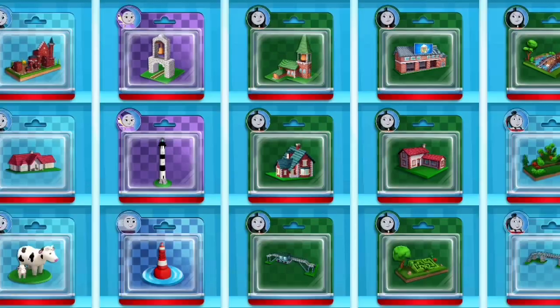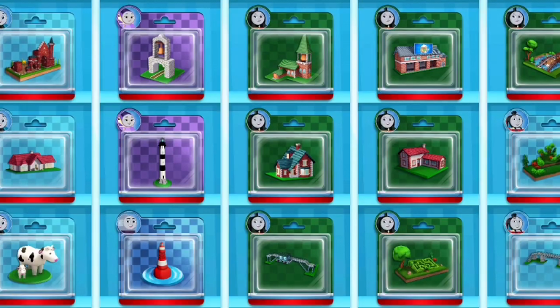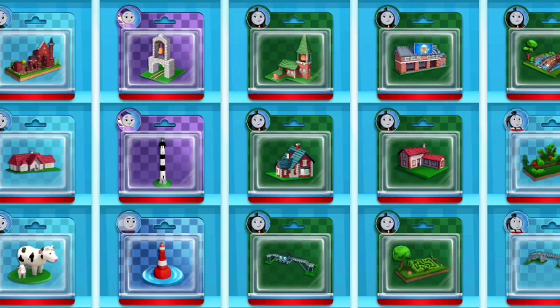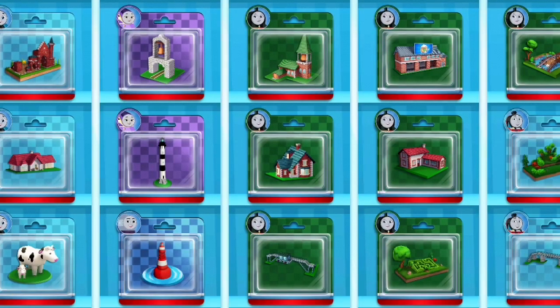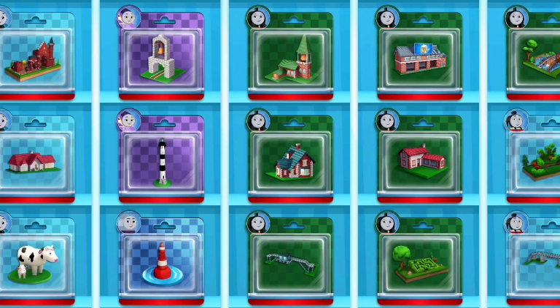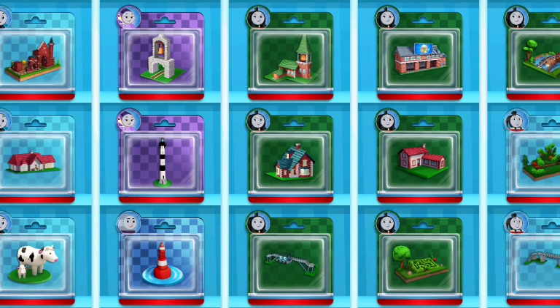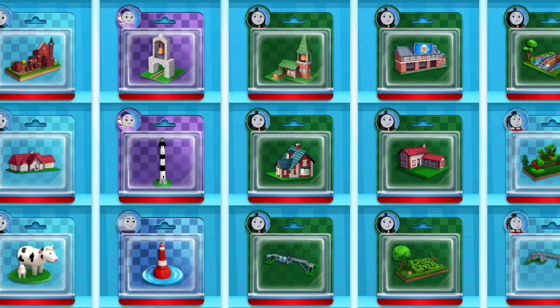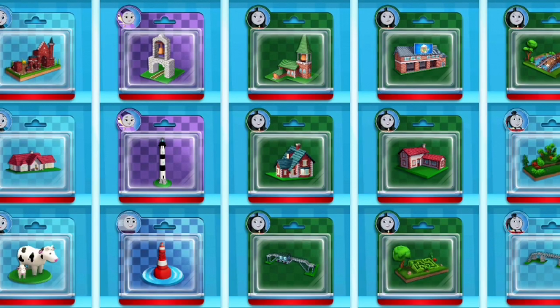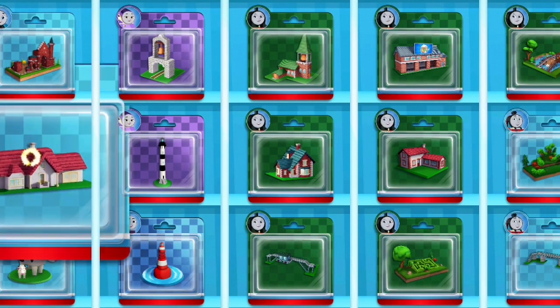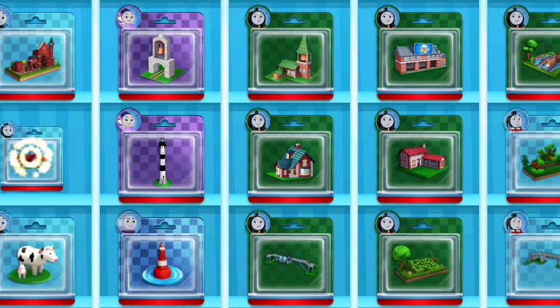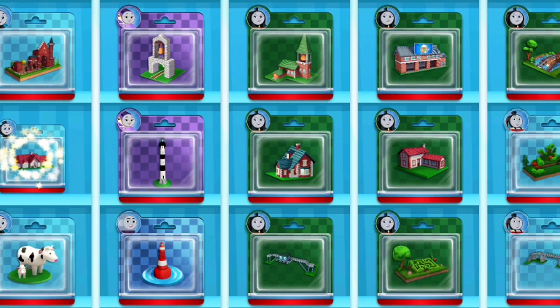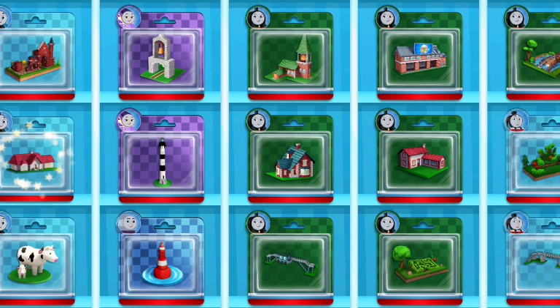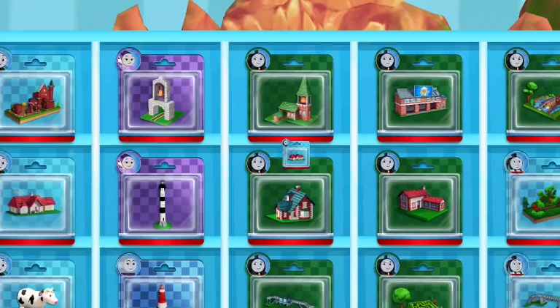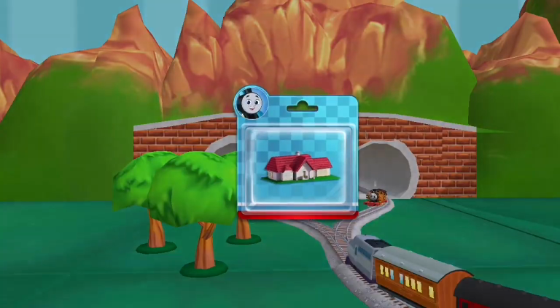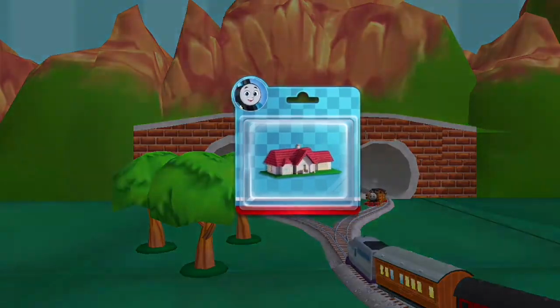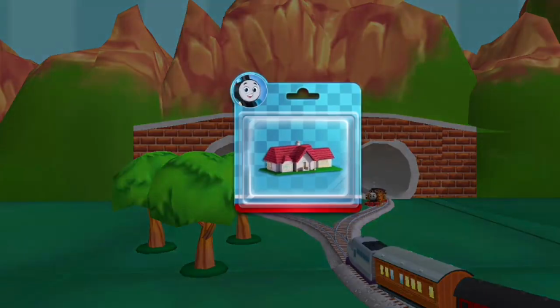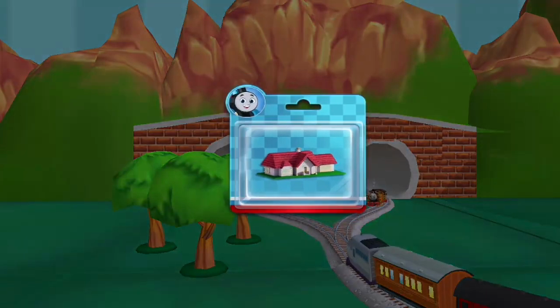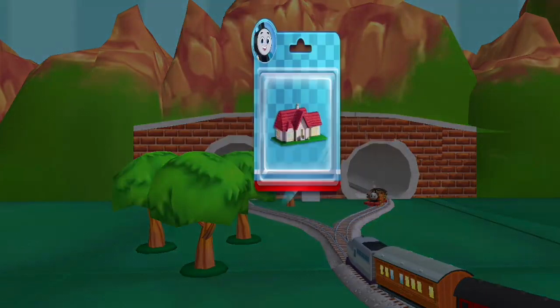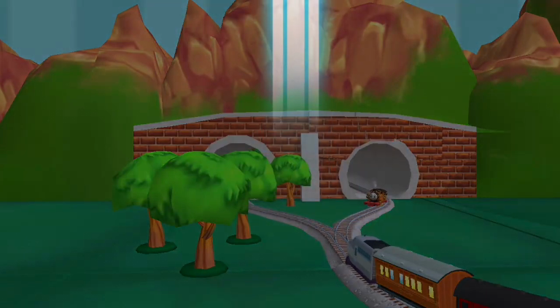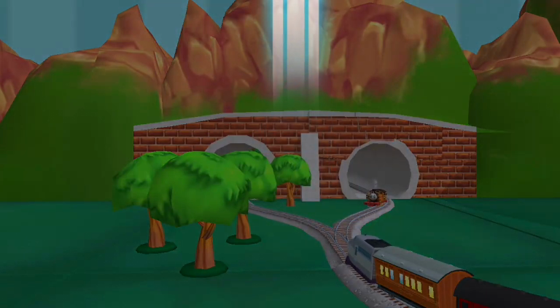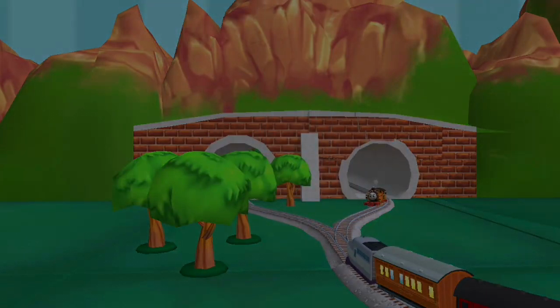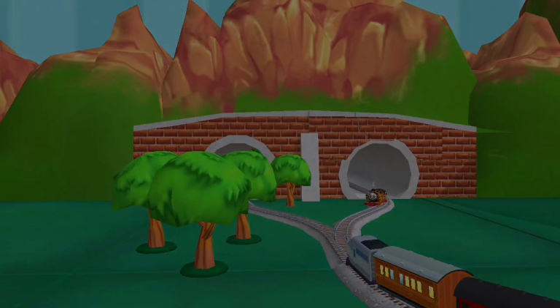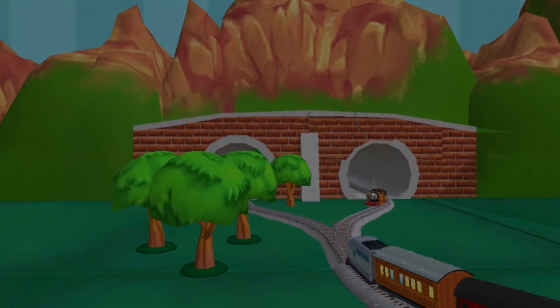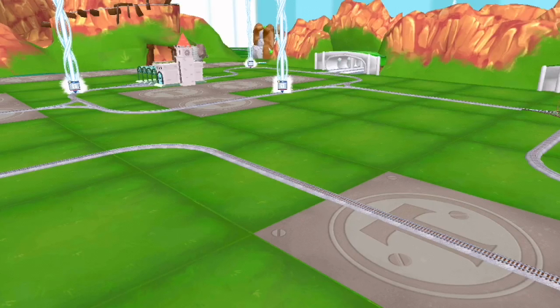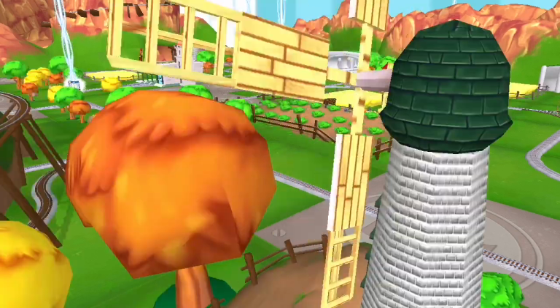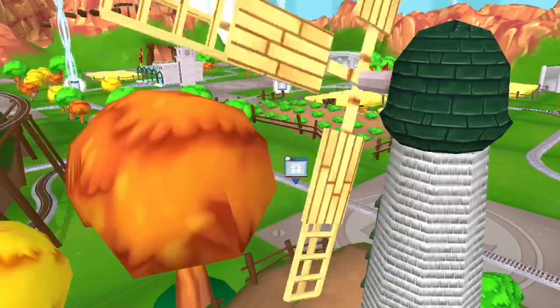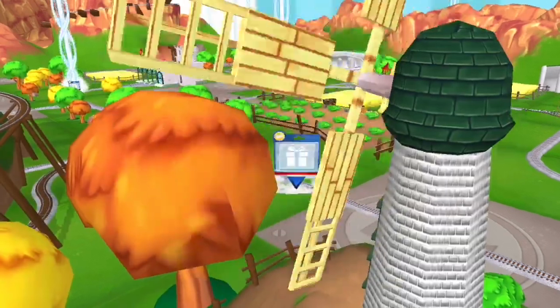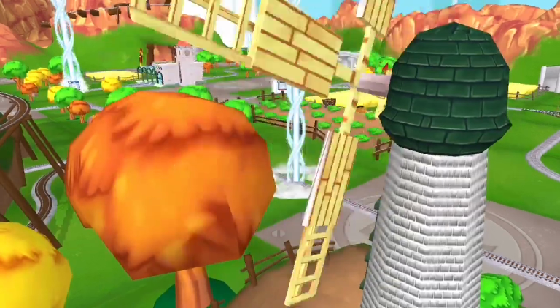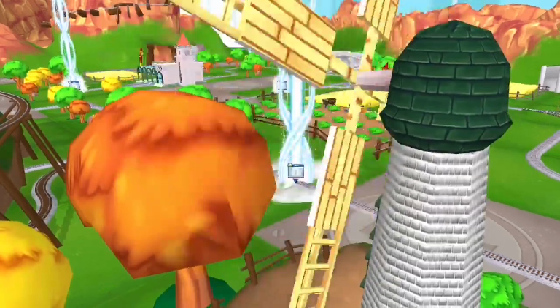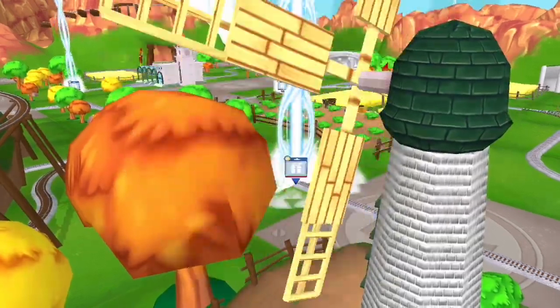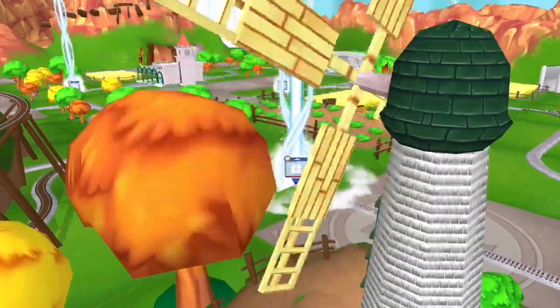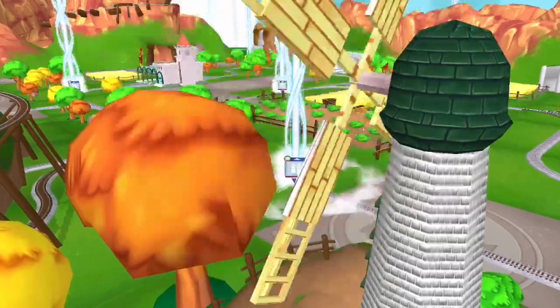Thanks for helping out! Time to pick a new toy! Follow the beam of light to find your toy!